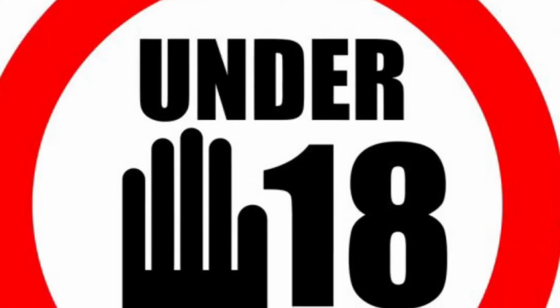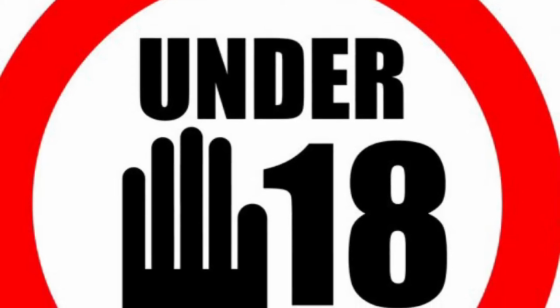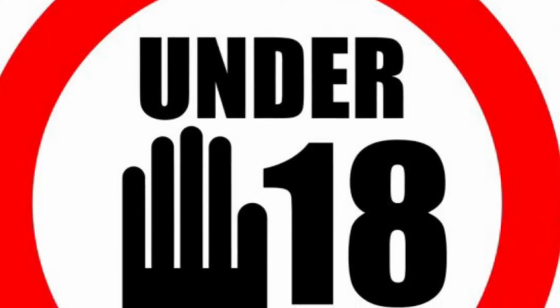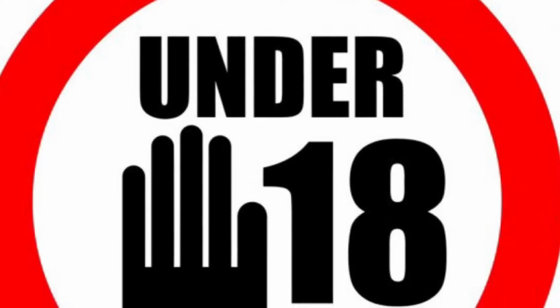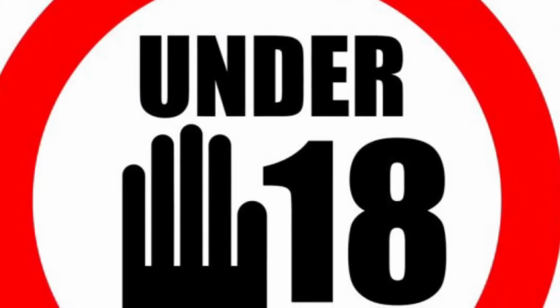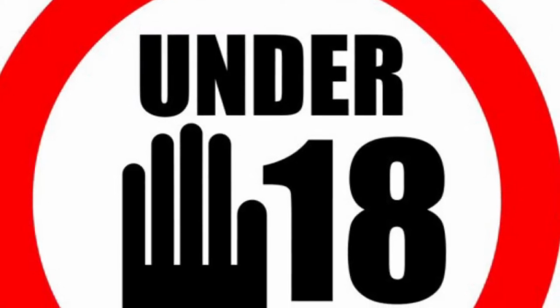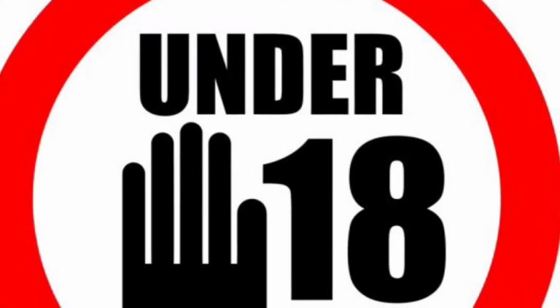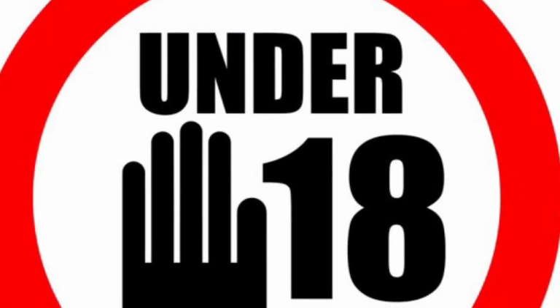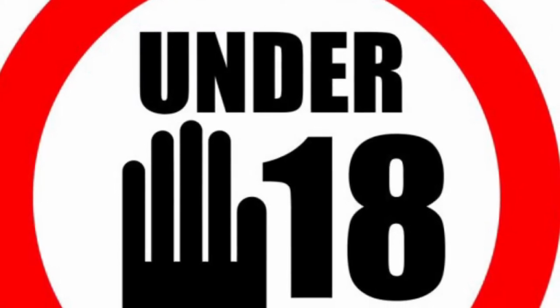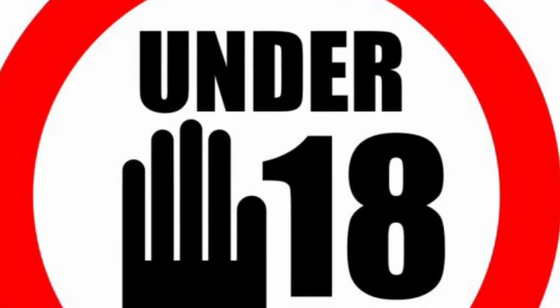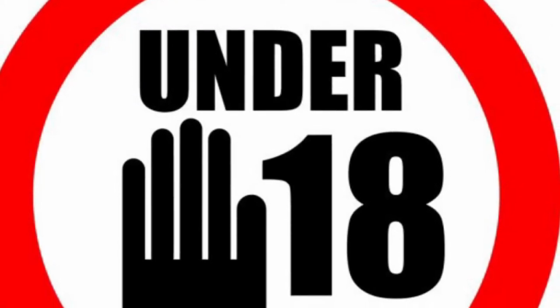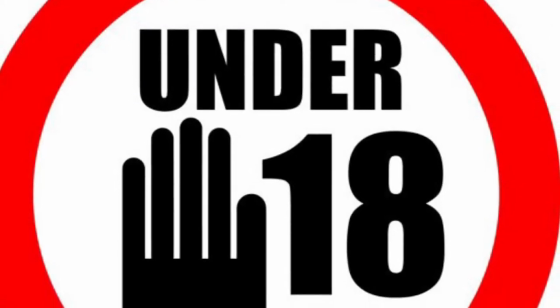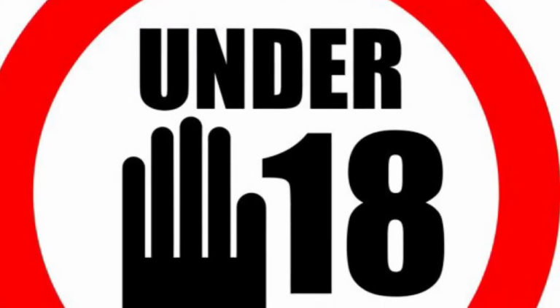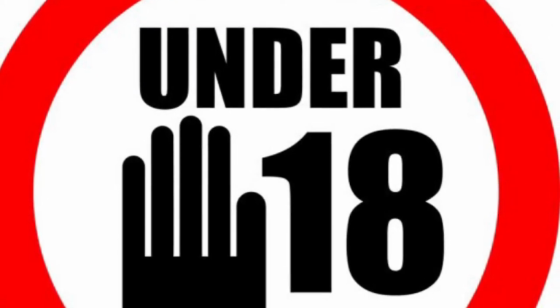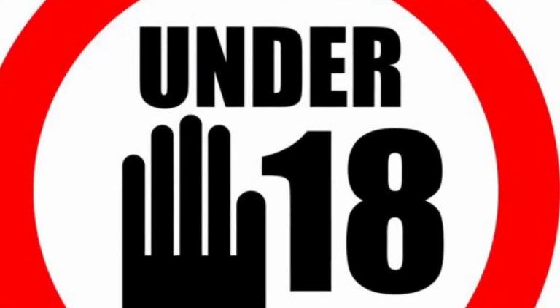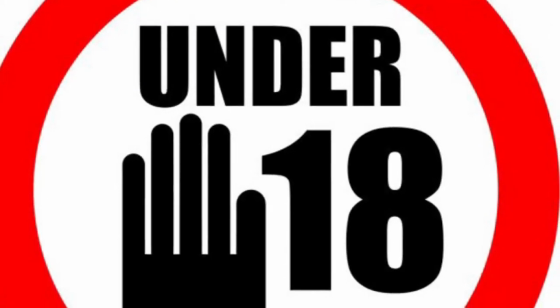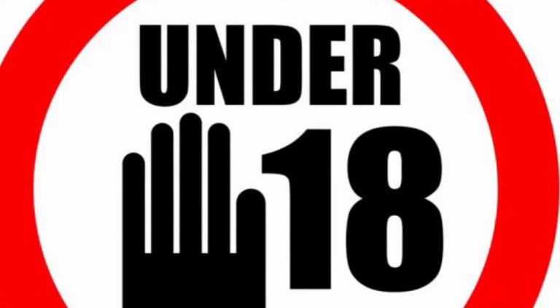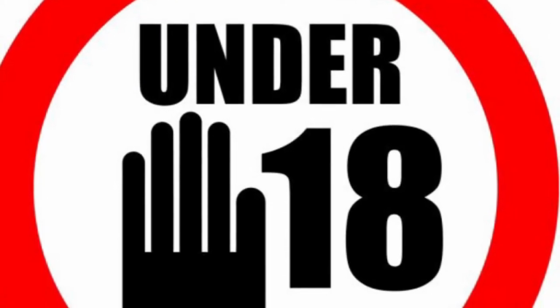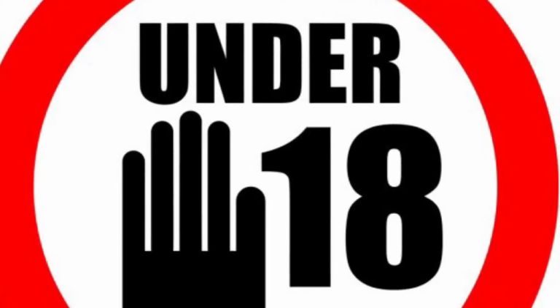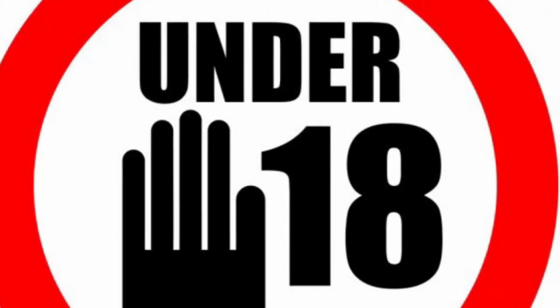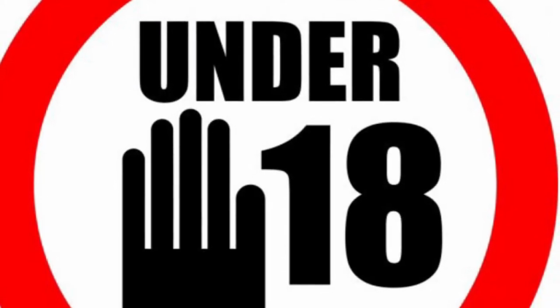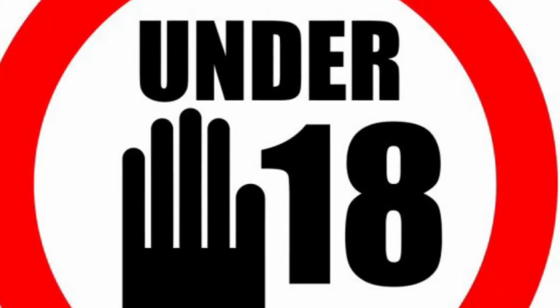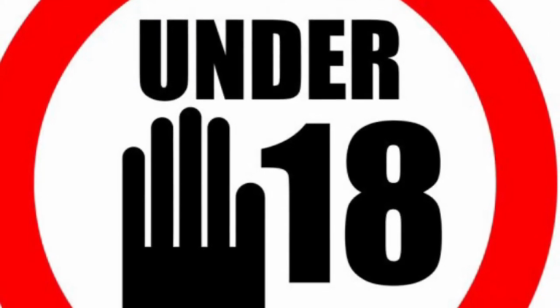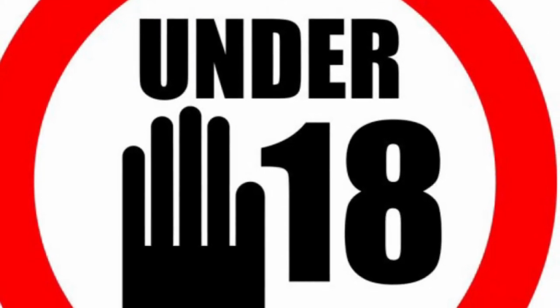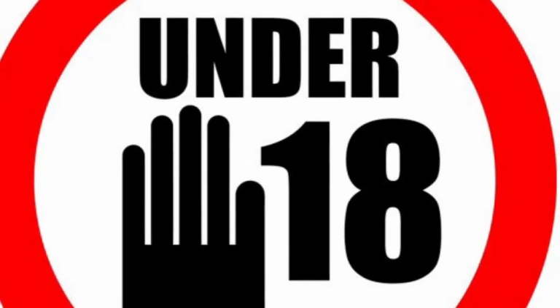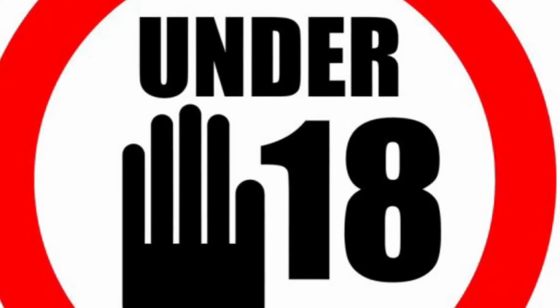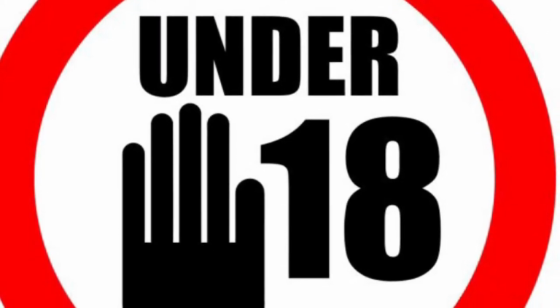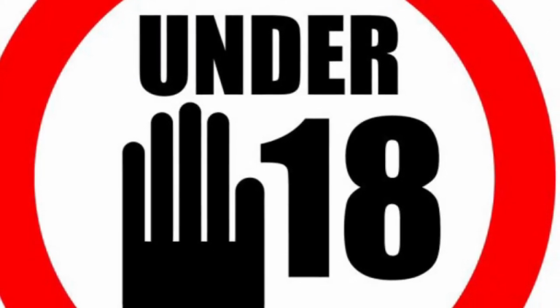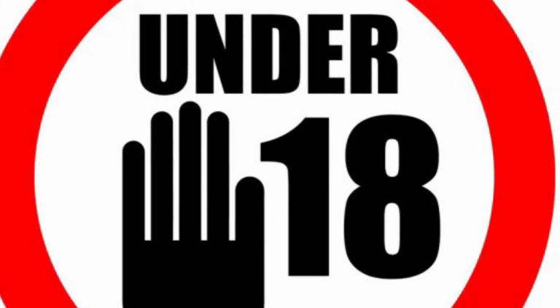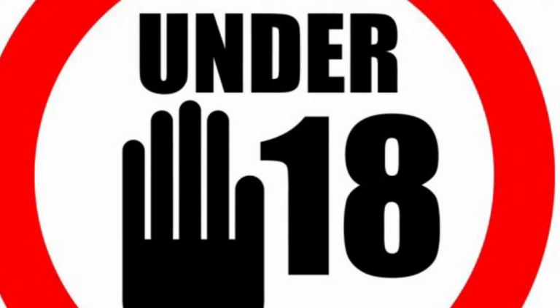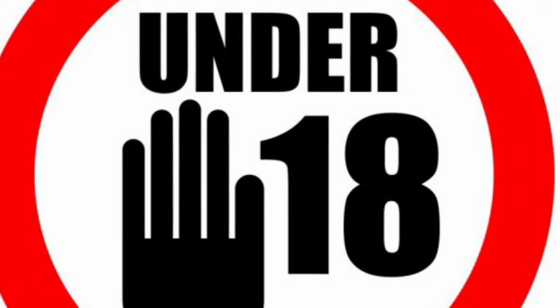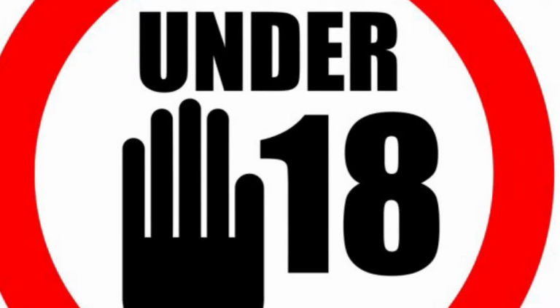This channel is for viewers of 18 years of age, so if you're 18, write on. If not, you know the drill.